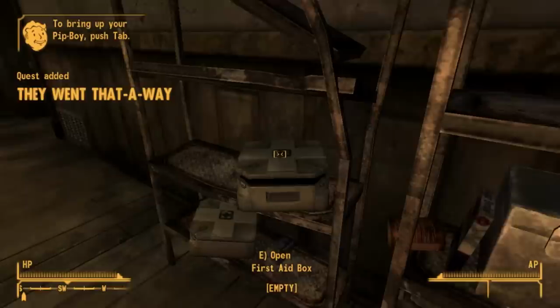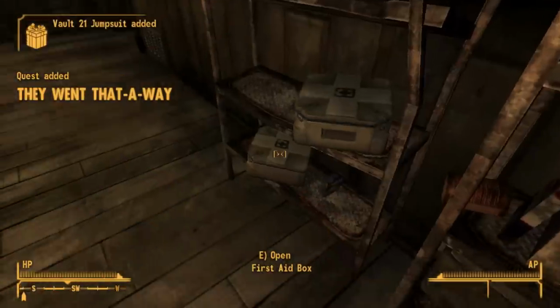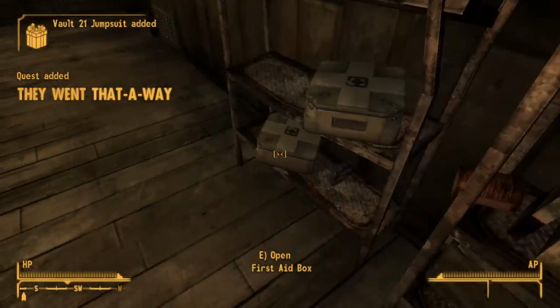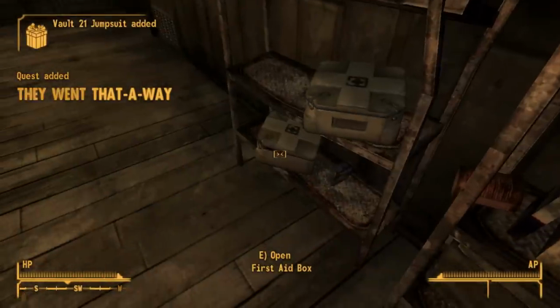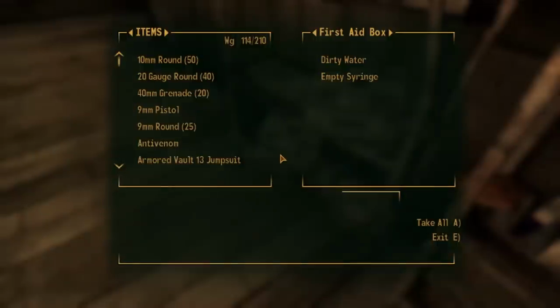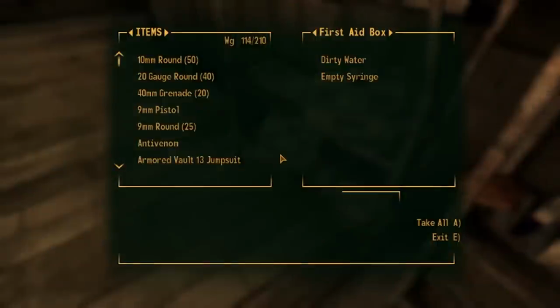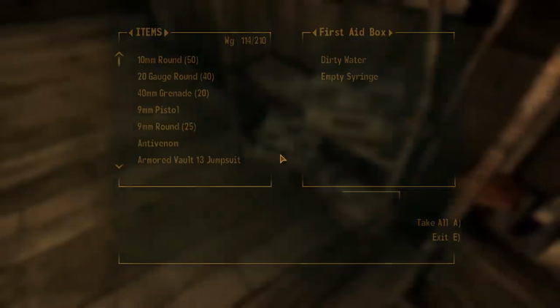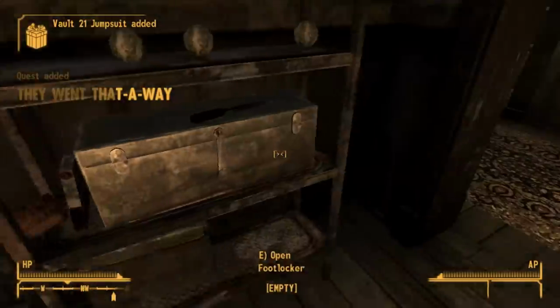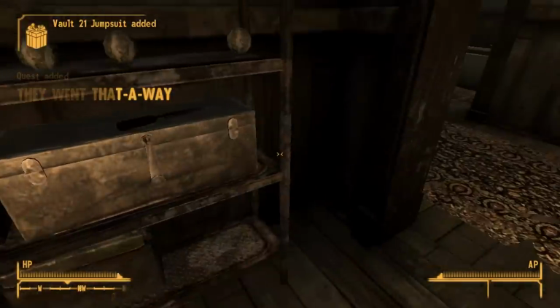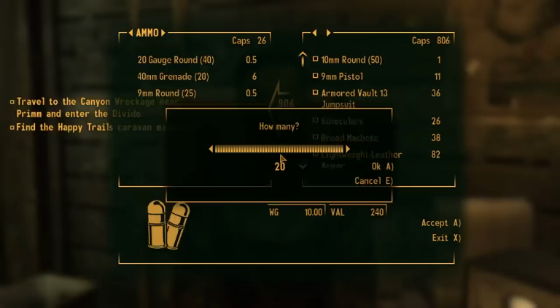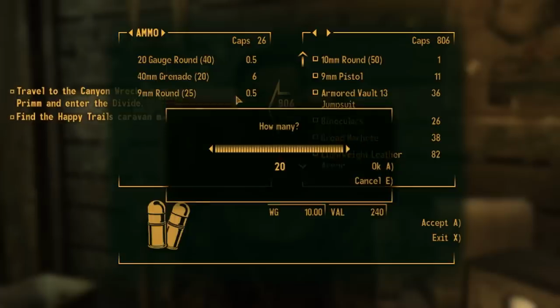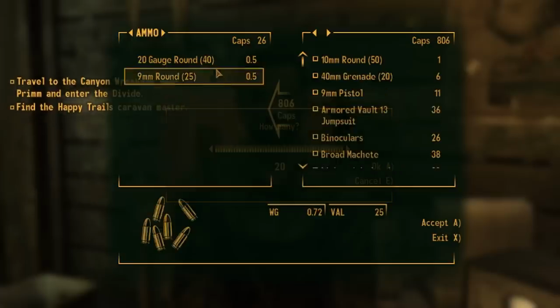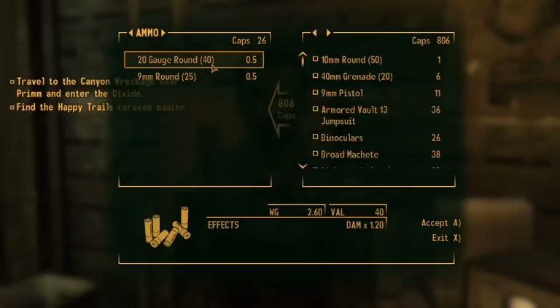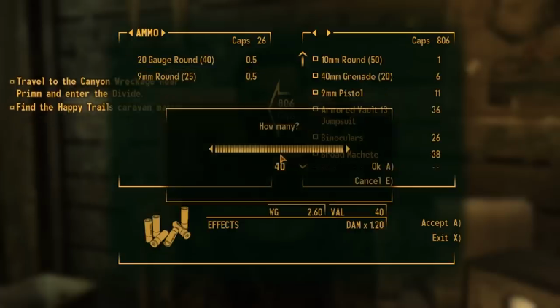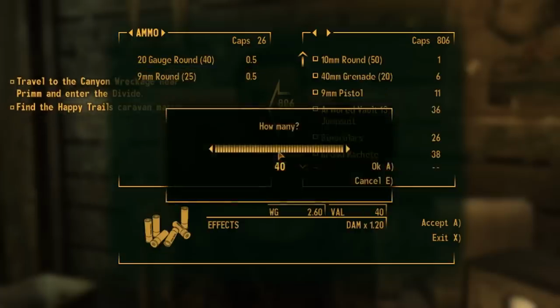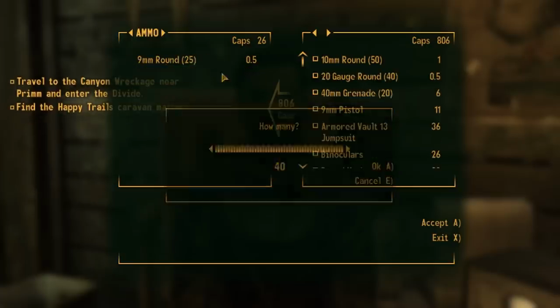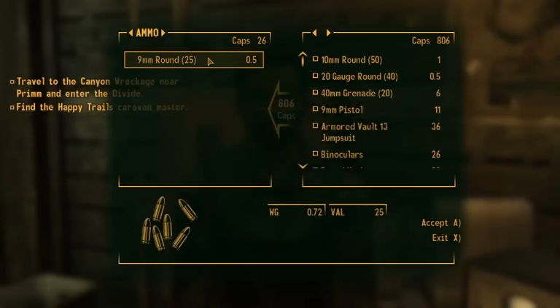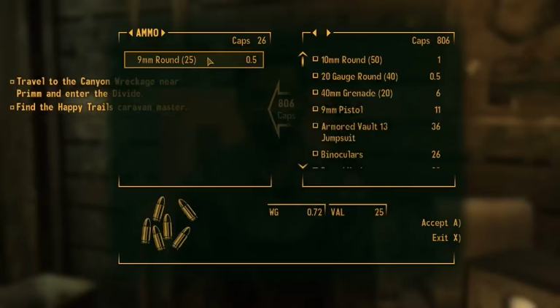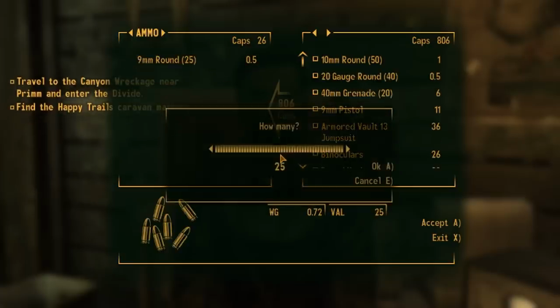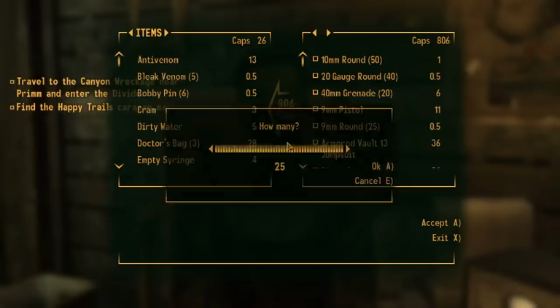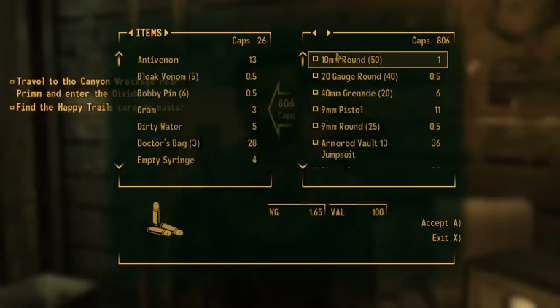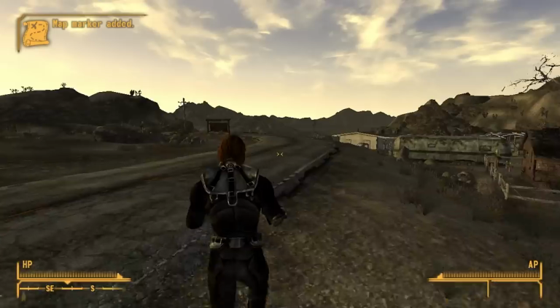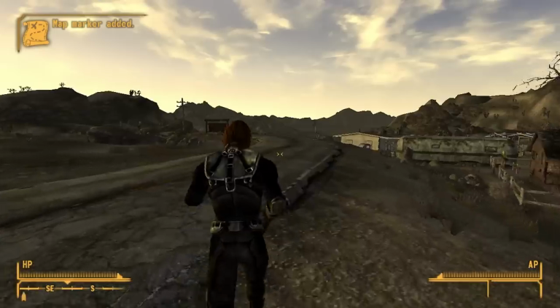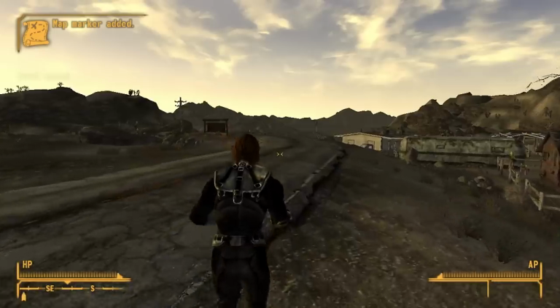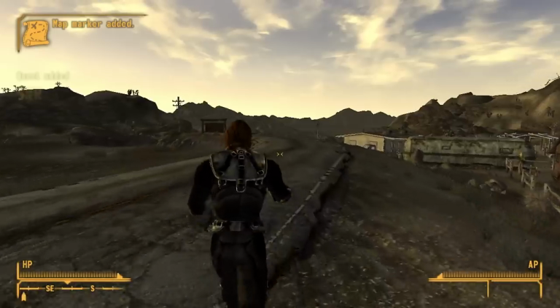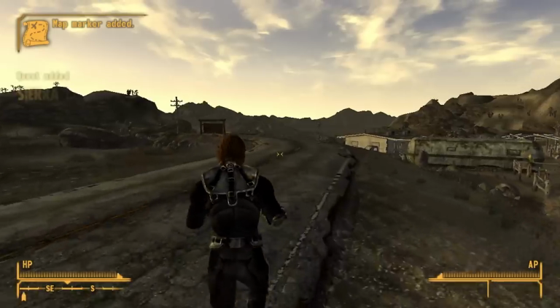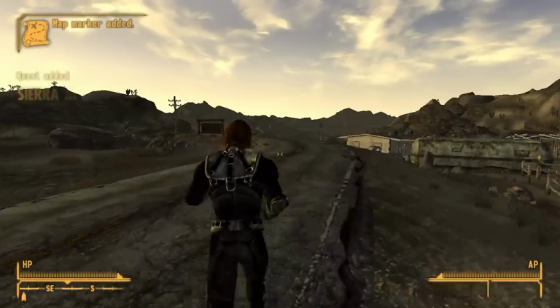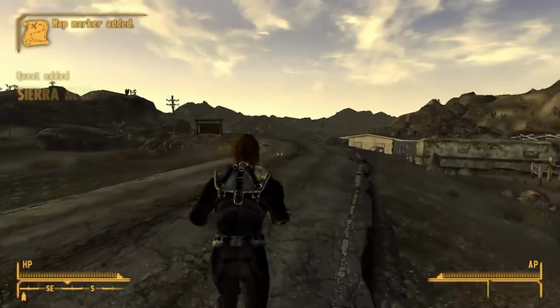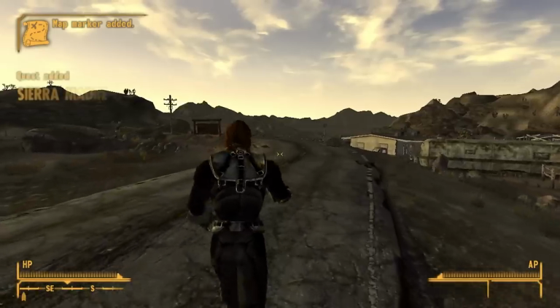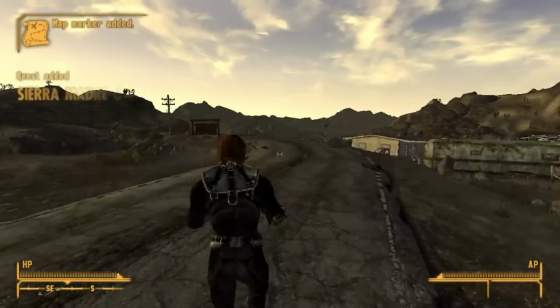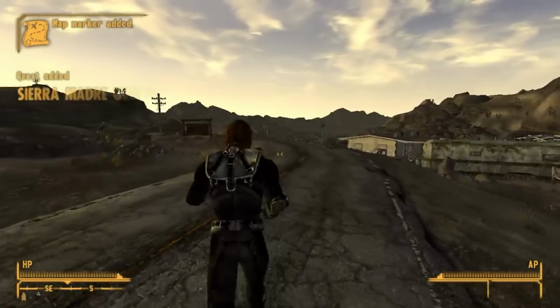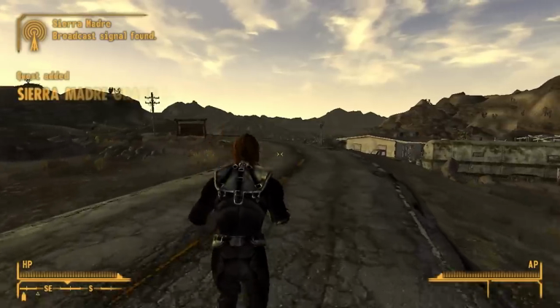First, I have to pillage Doc Mitchell's house, sell as much stuff as I can to the town Scrooge, and leave the somewhat peaceful town of Goodsprings.